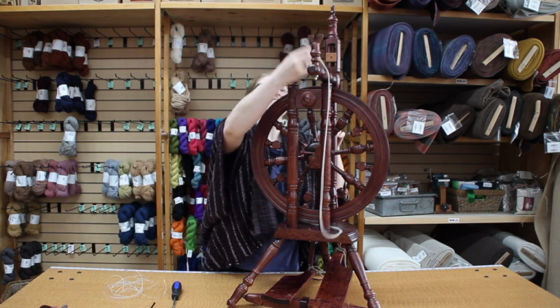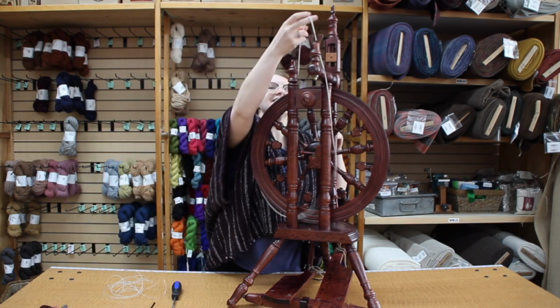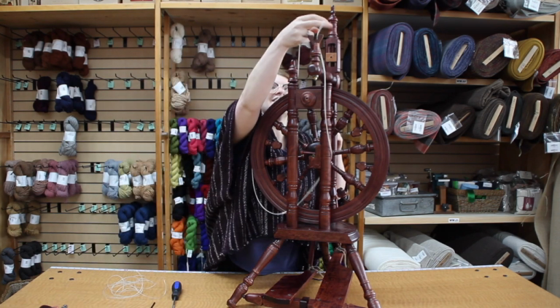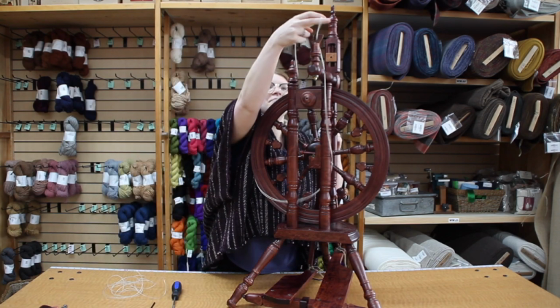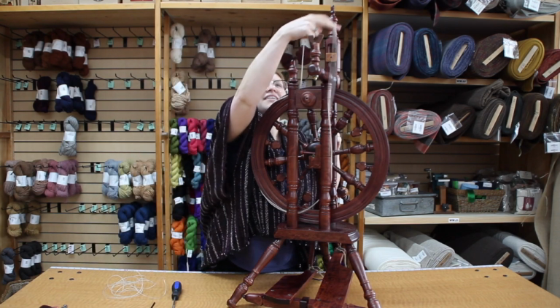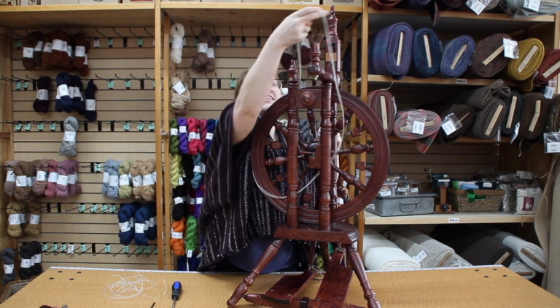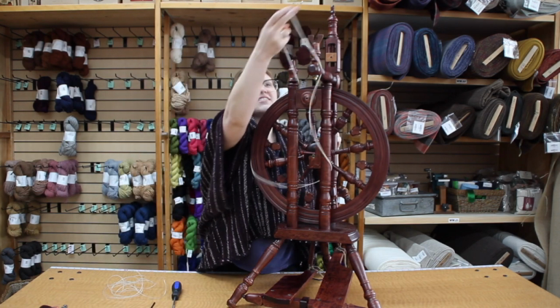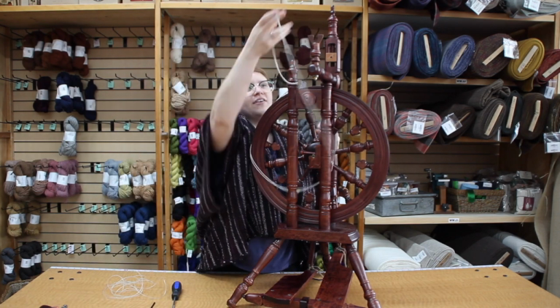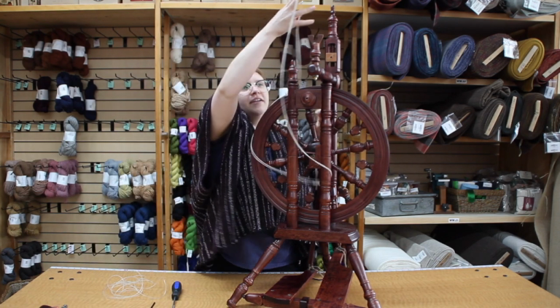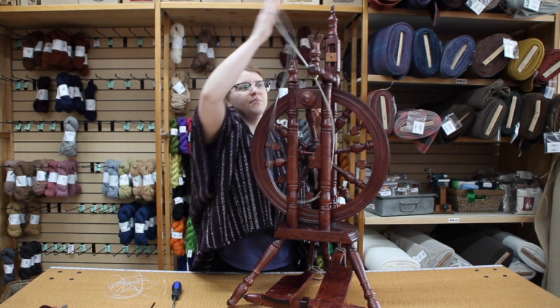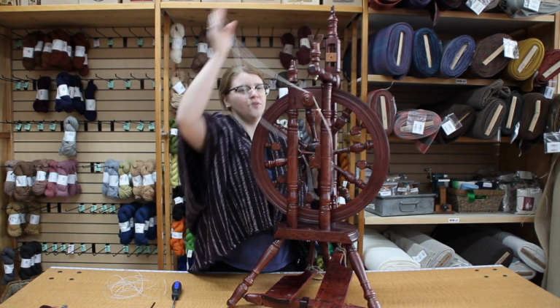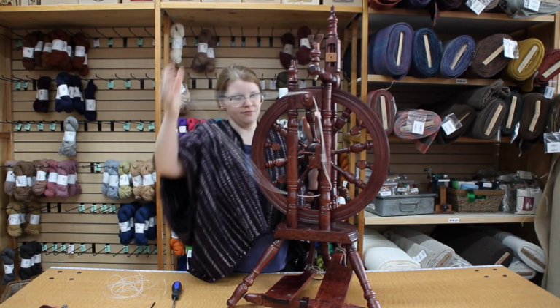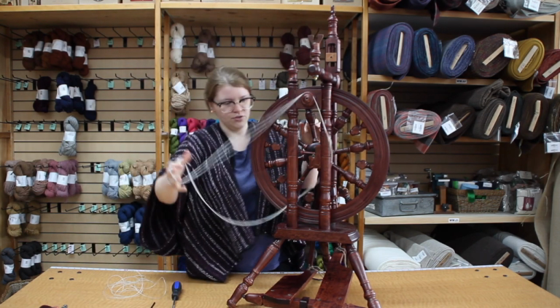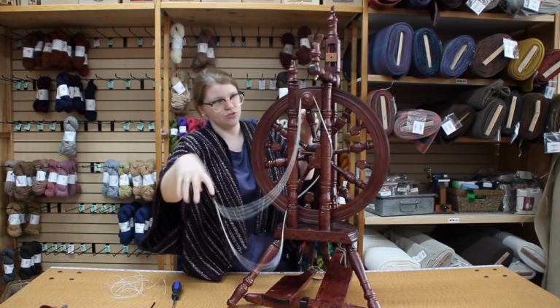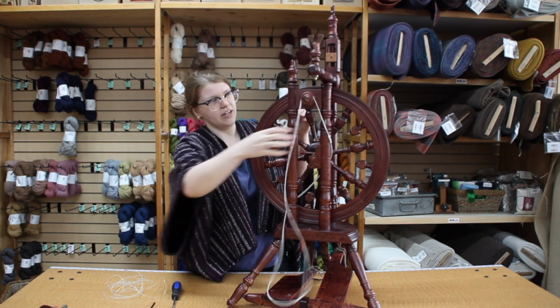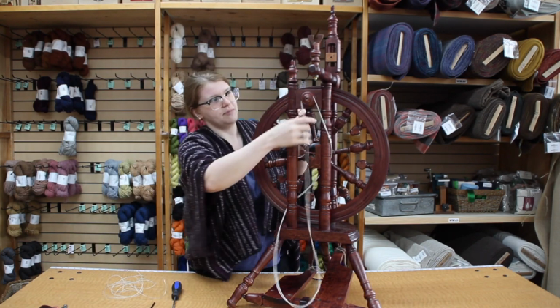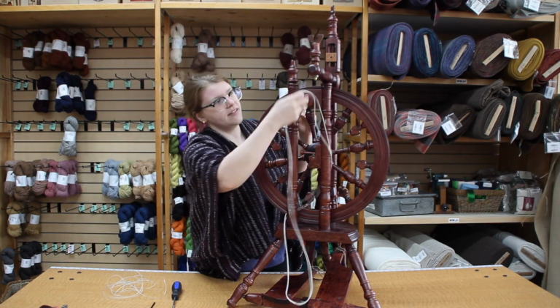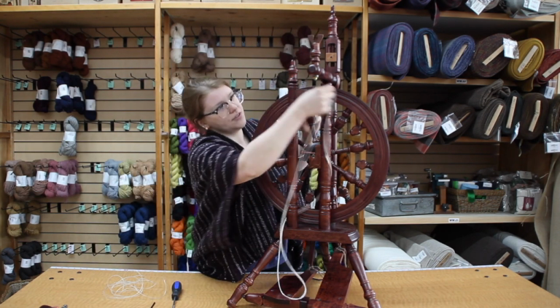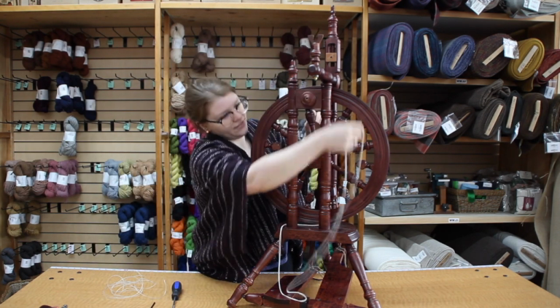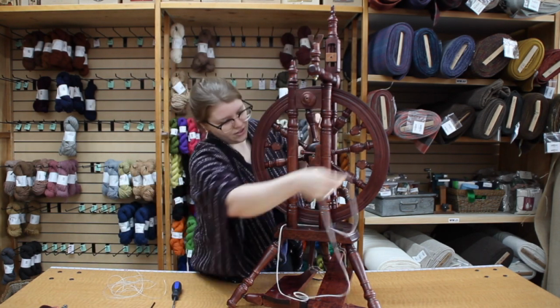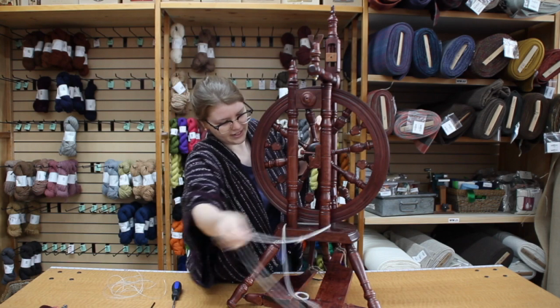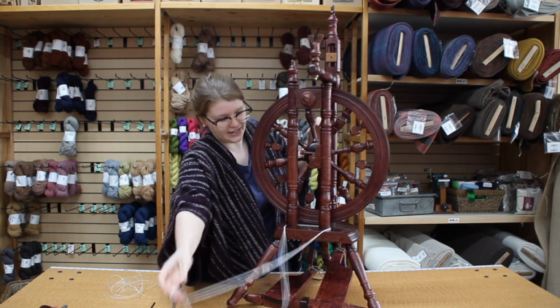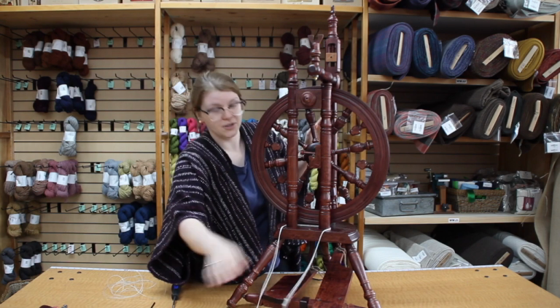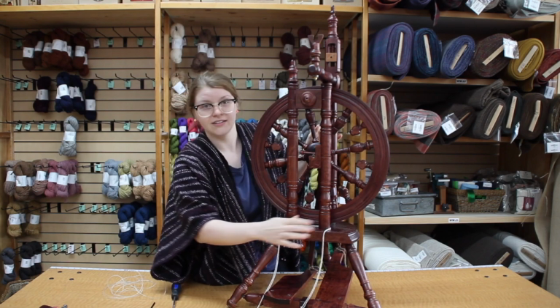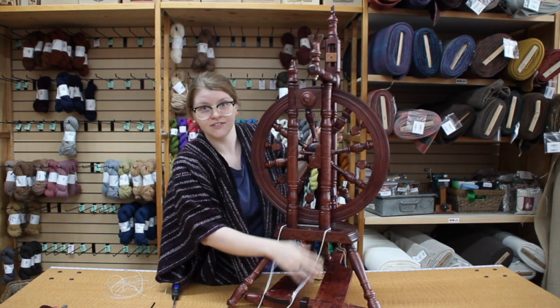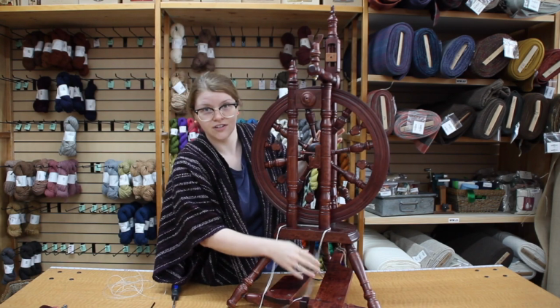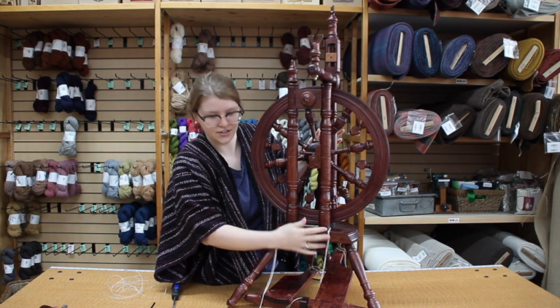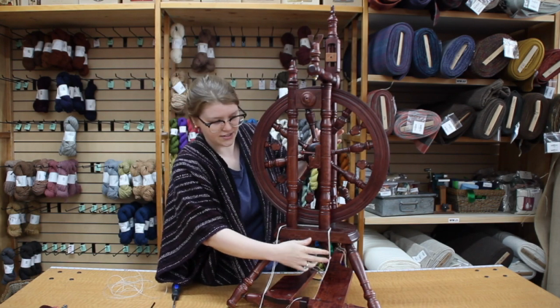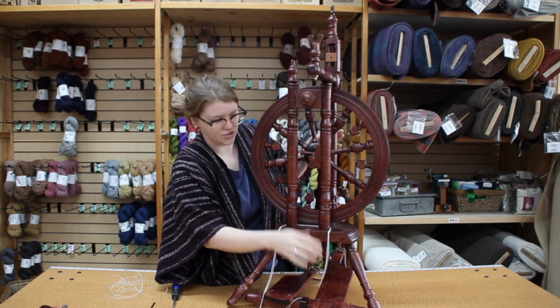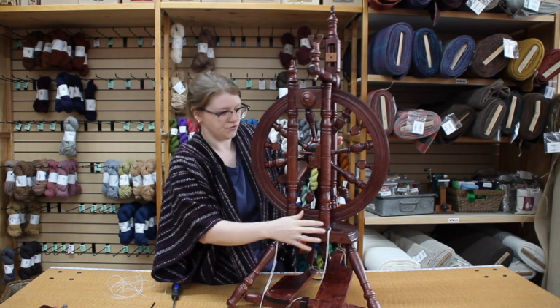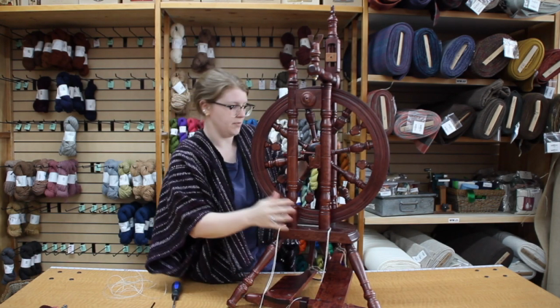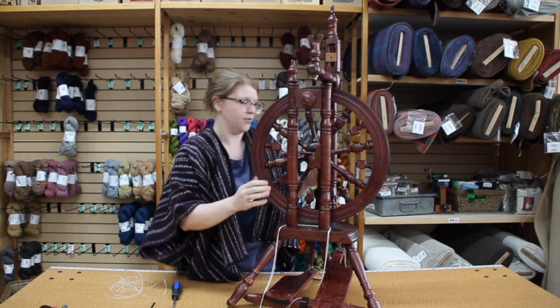The next step is to go ahead and pull off your old drive band if you haven't already. I'm going to leave this on here as it's our floor model.